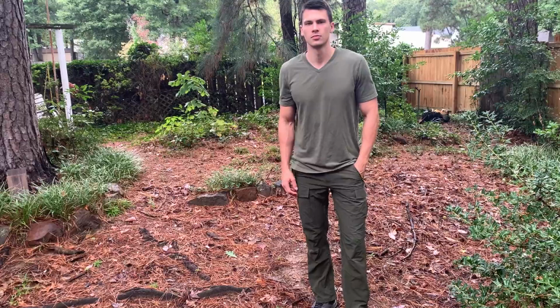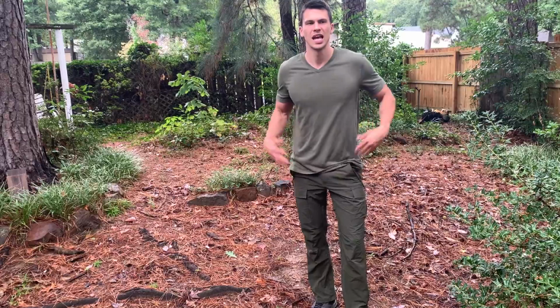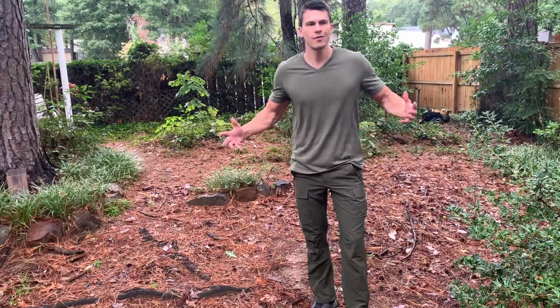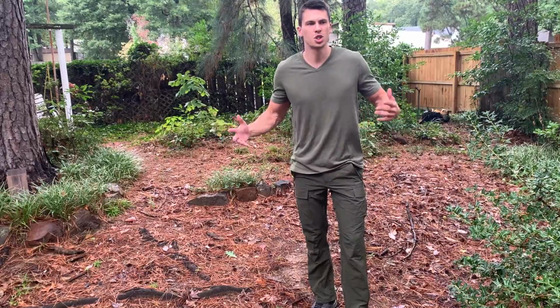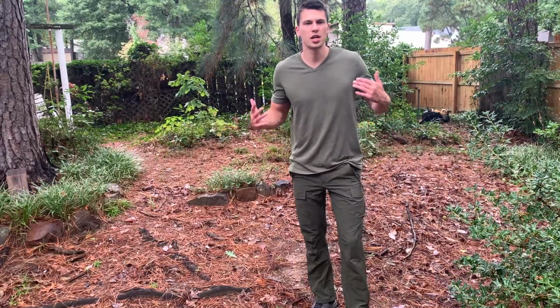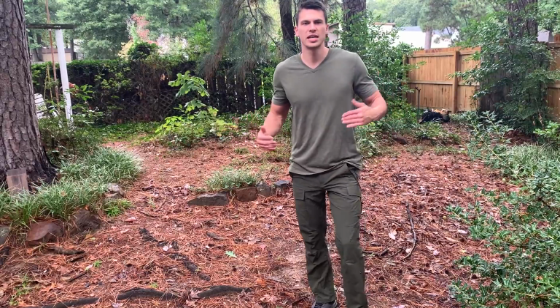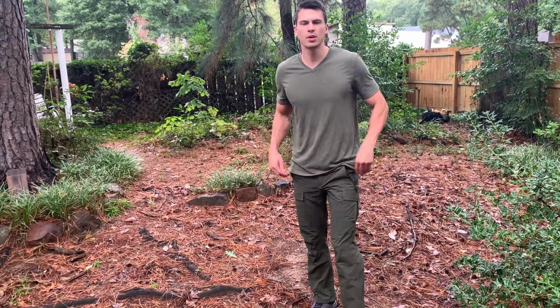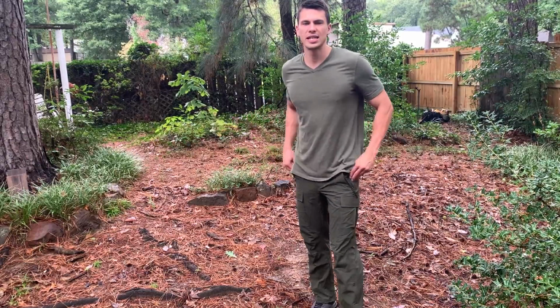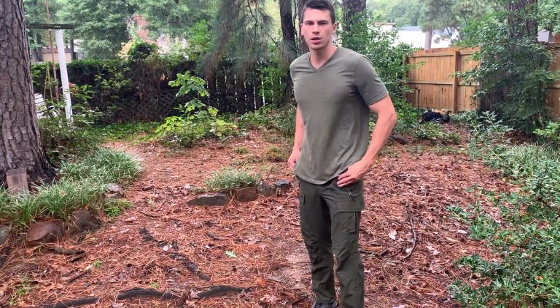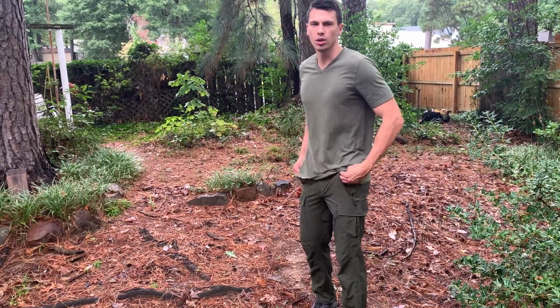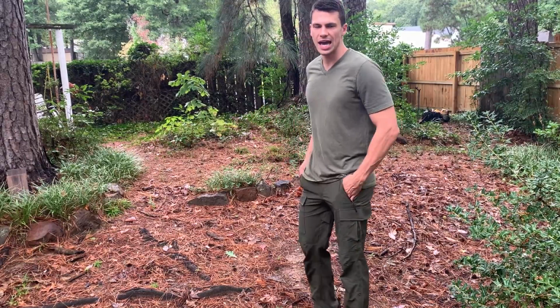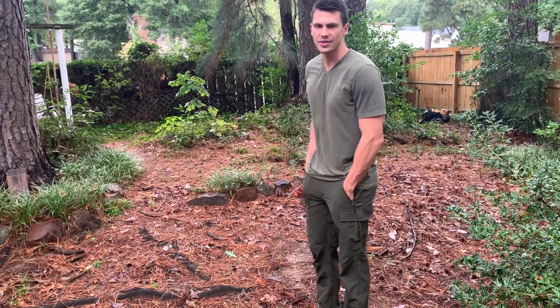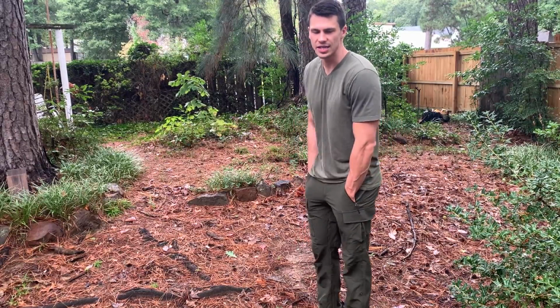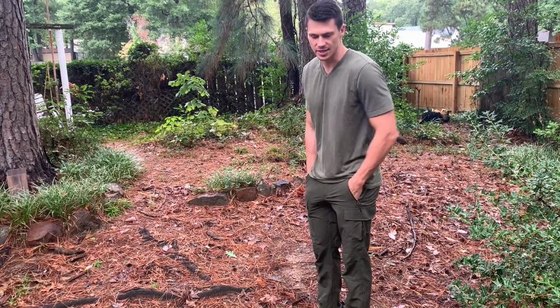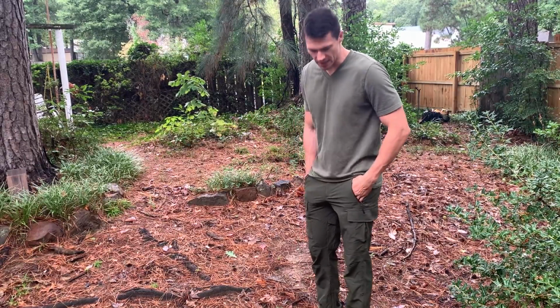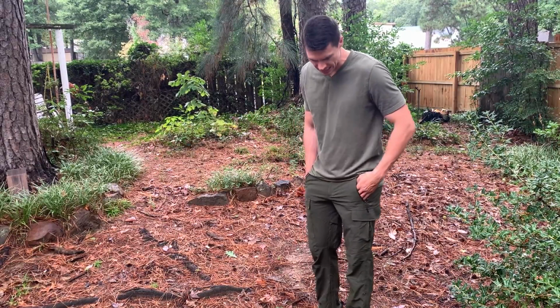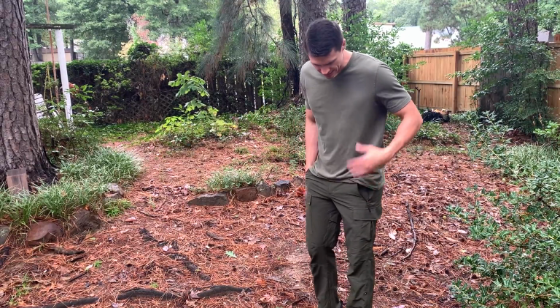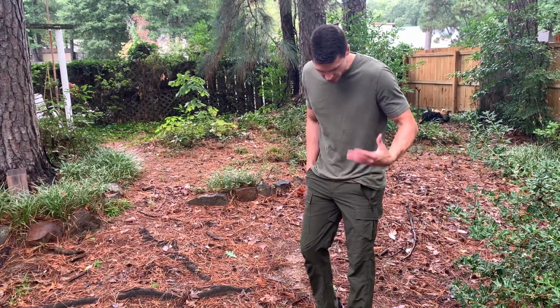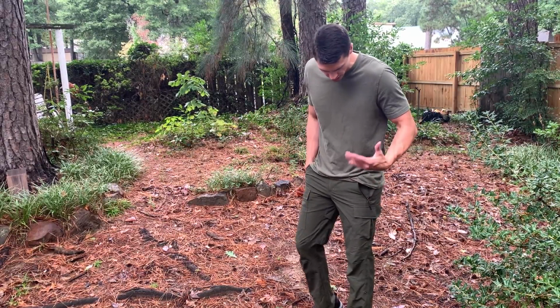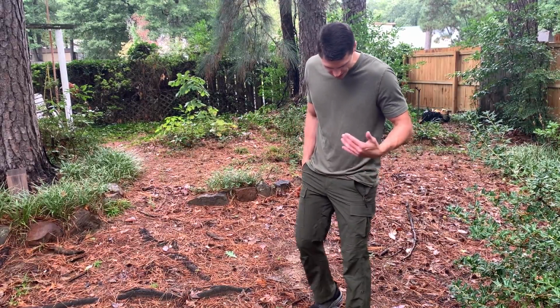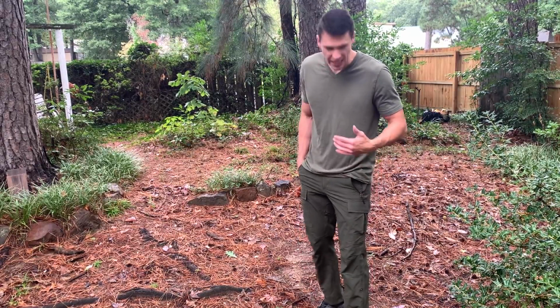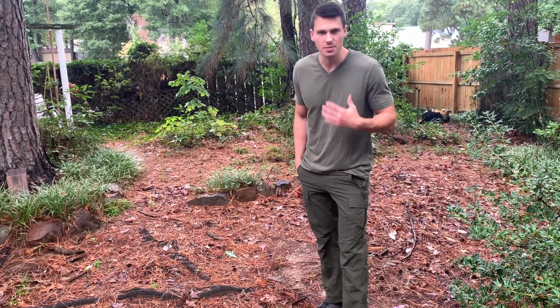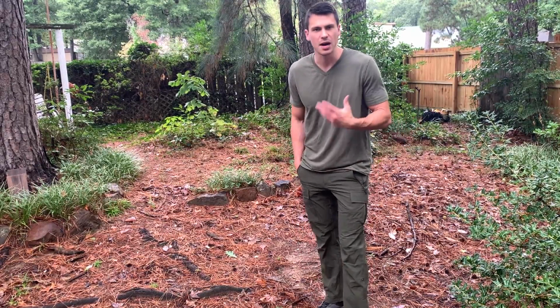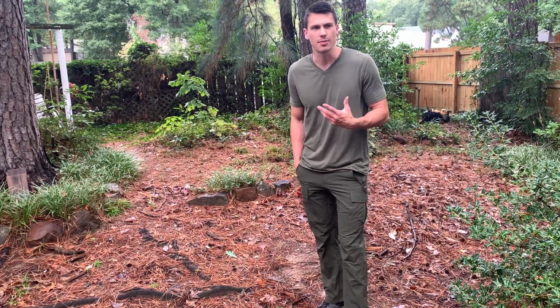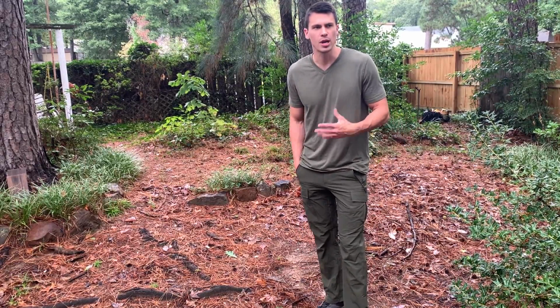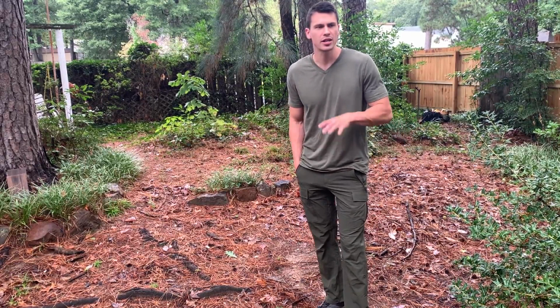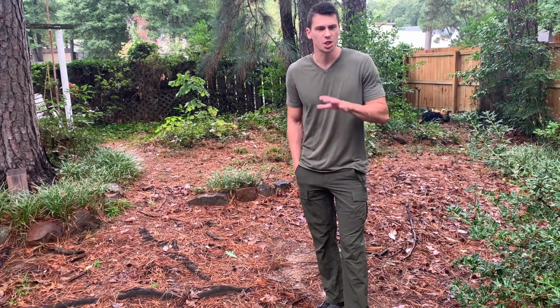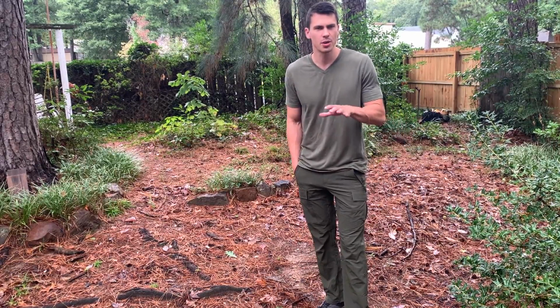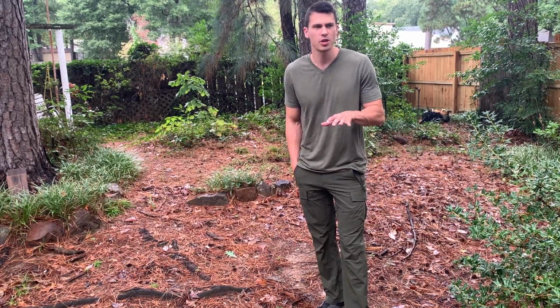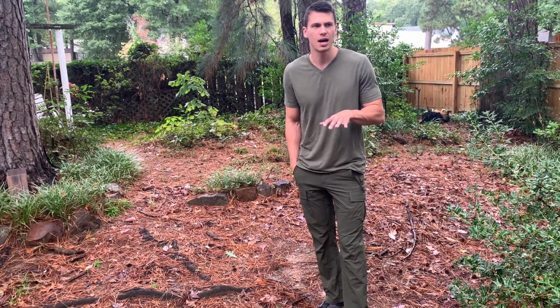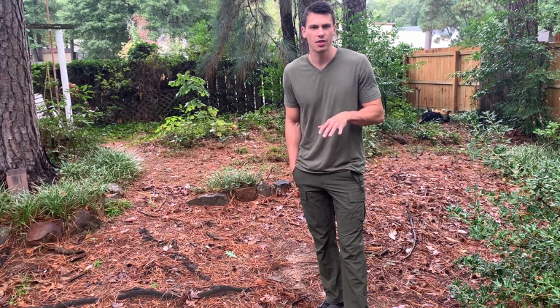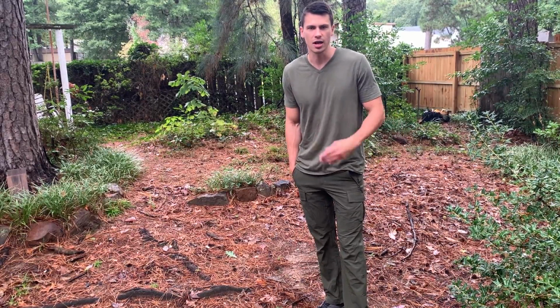Hey everyone, it's John. Today we're going to take a look at these pants. These were actually sent out to me by the brand, and I'll share with you my thoughts.